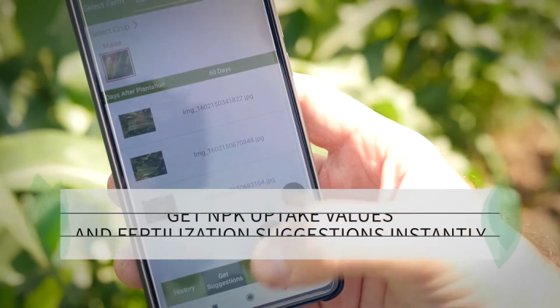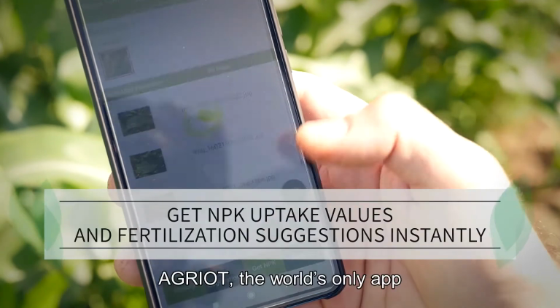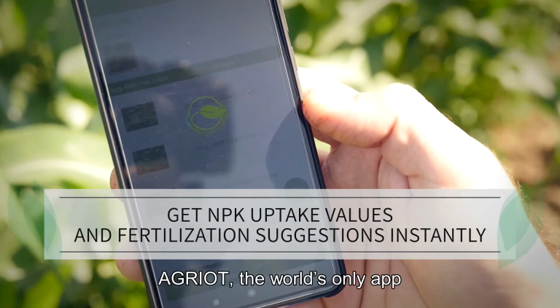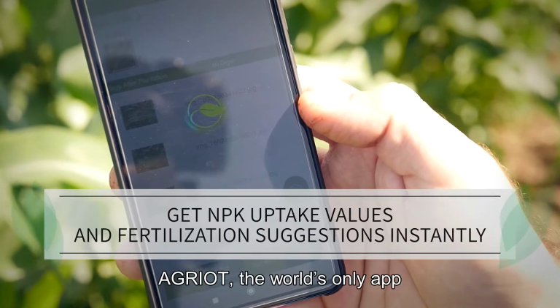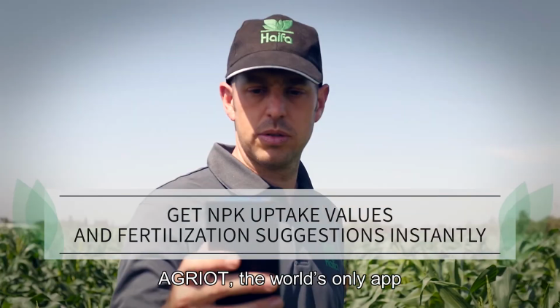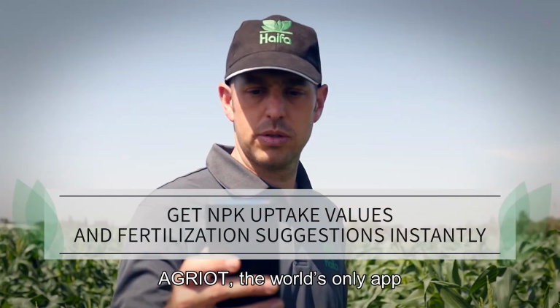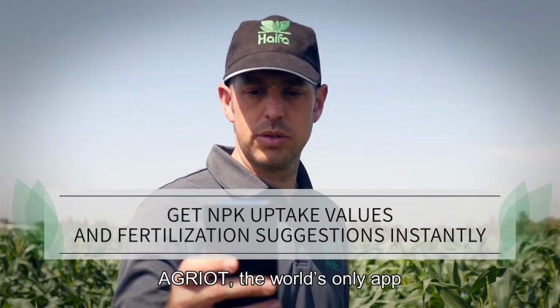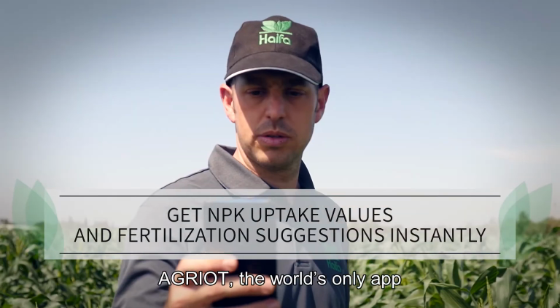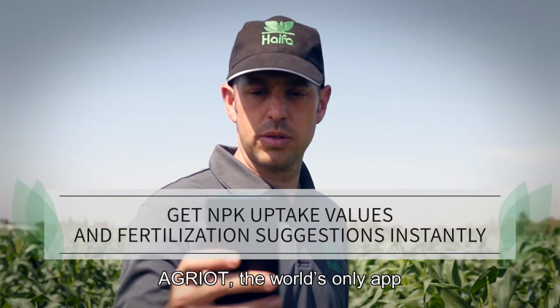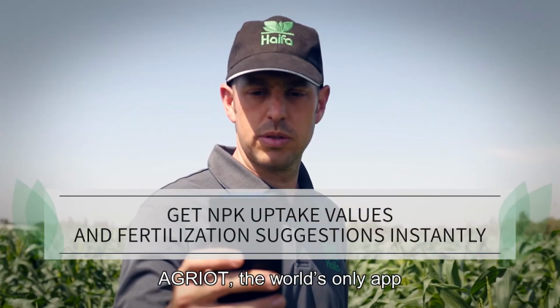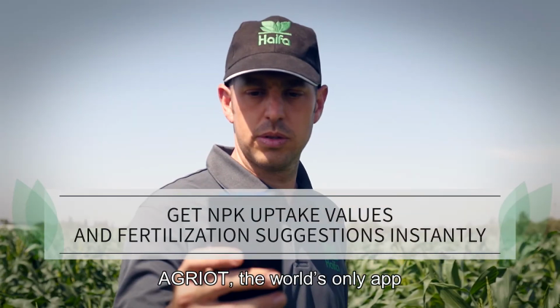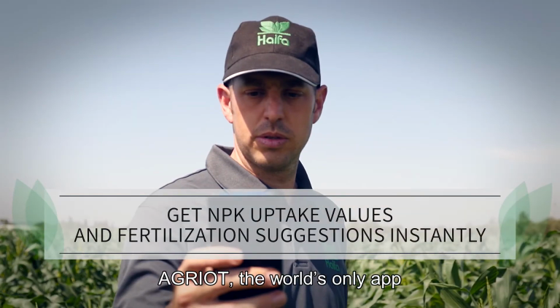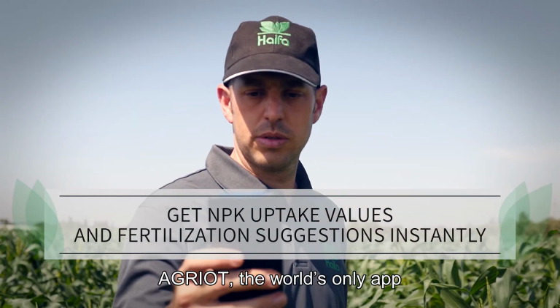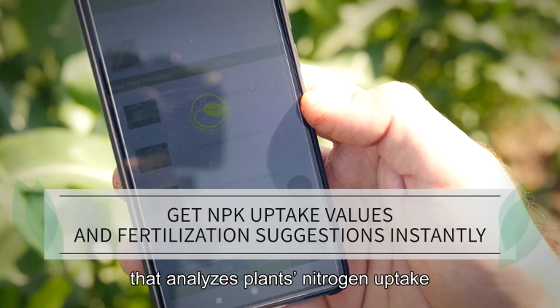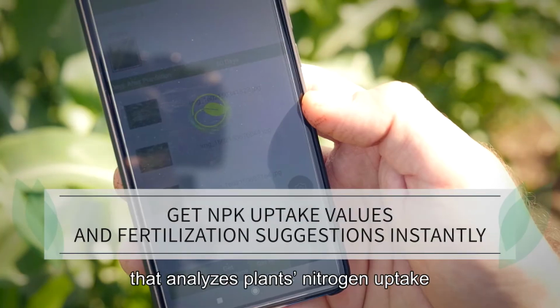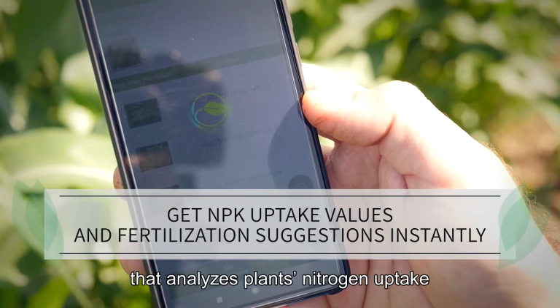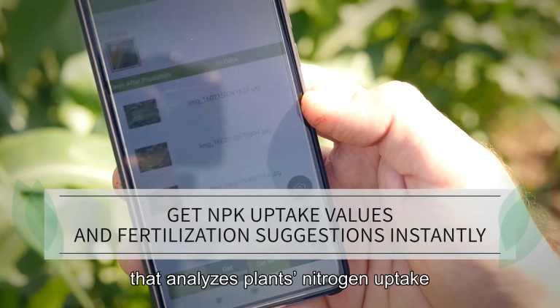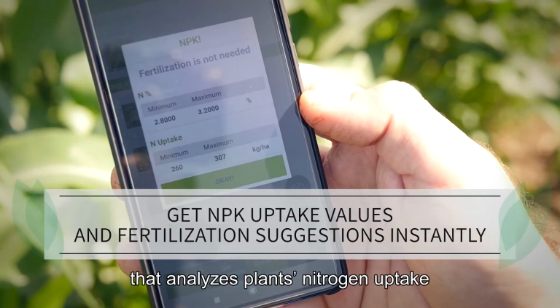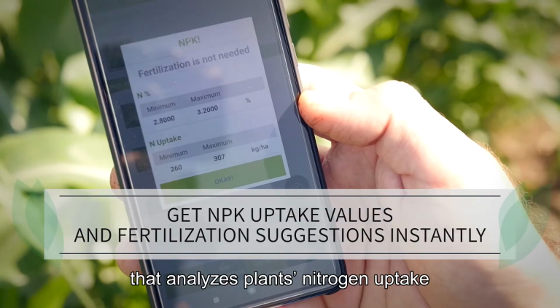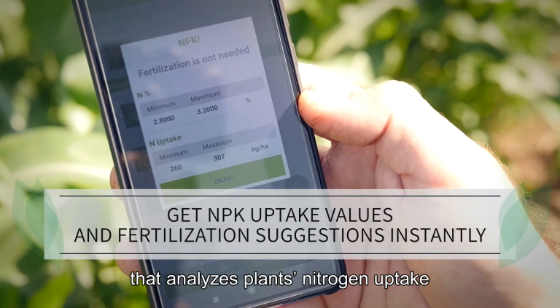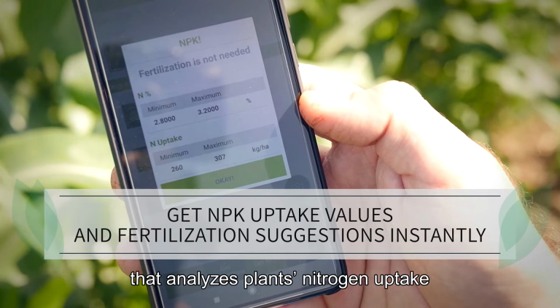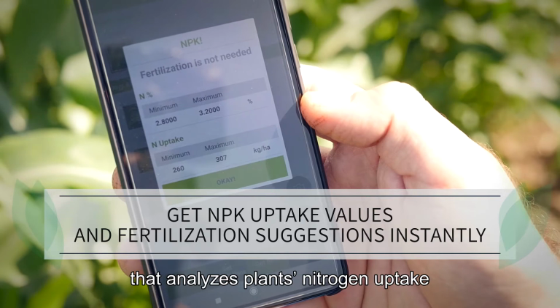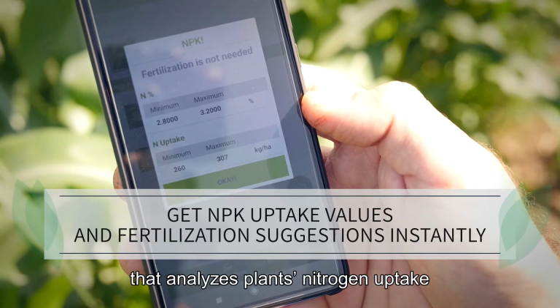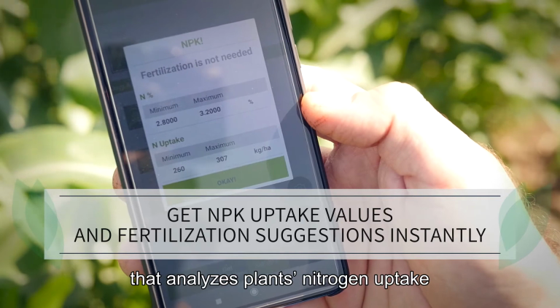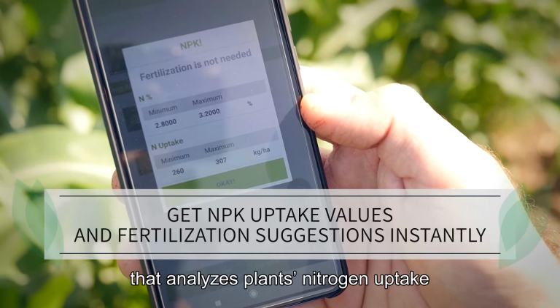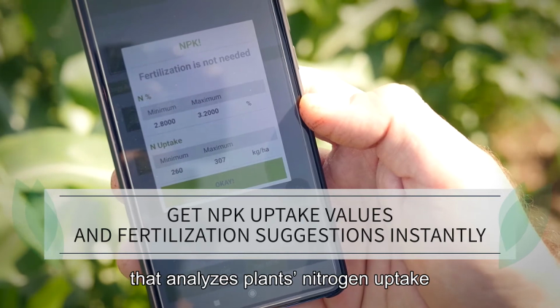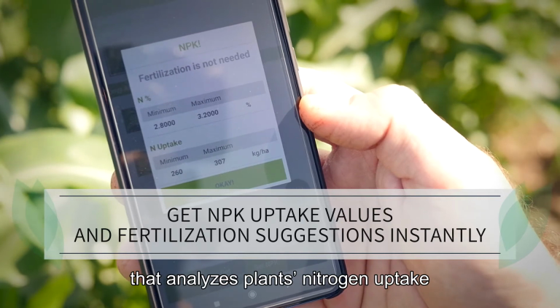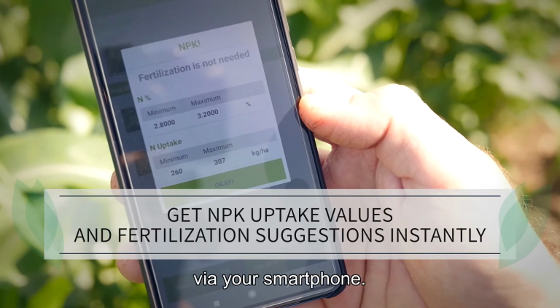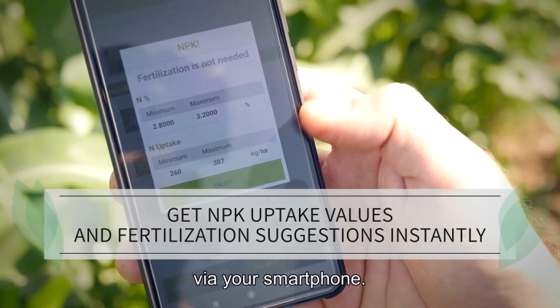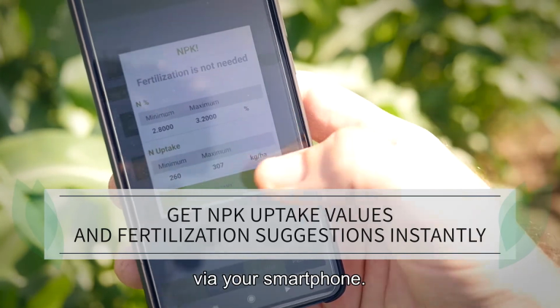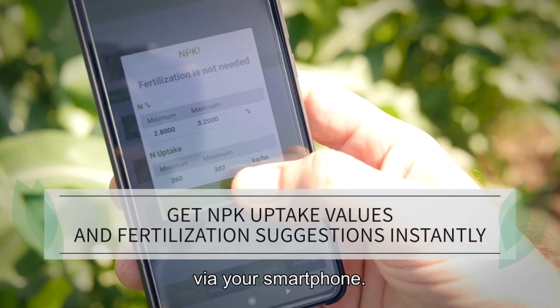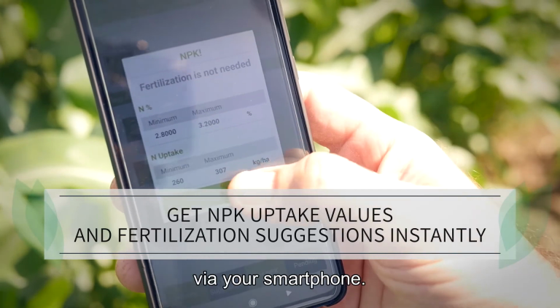Agriot — the world's only app that analyzes plants' nitrogen uptake via your smartphone.